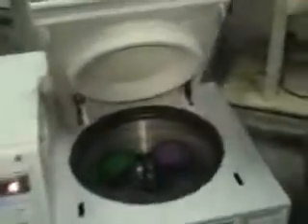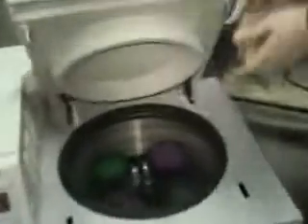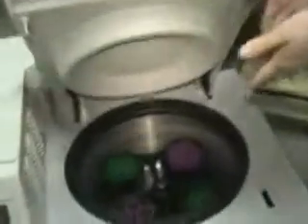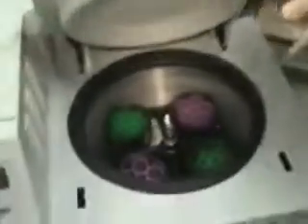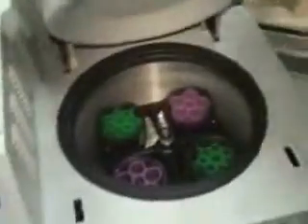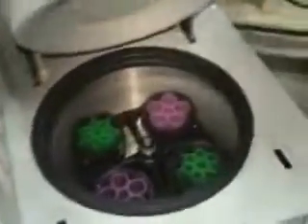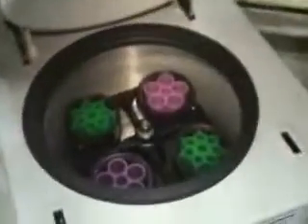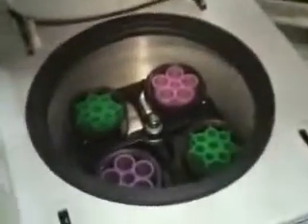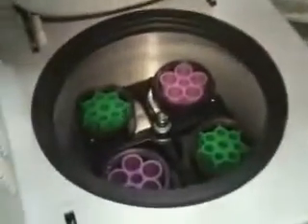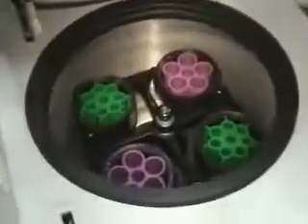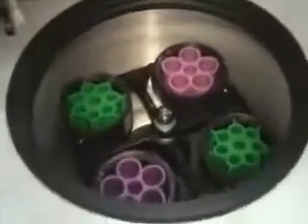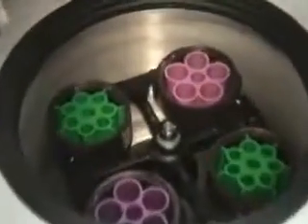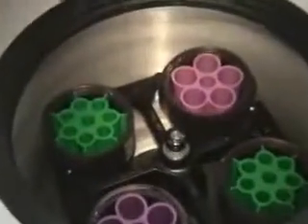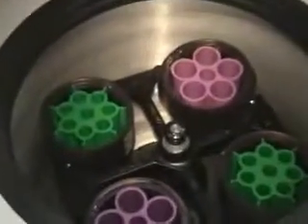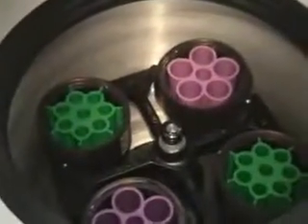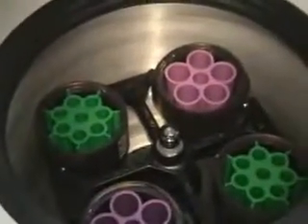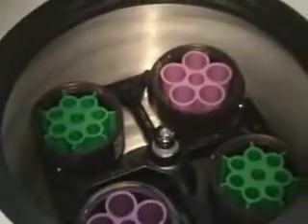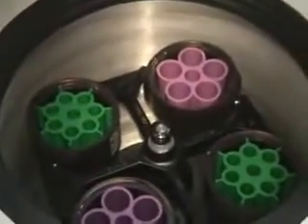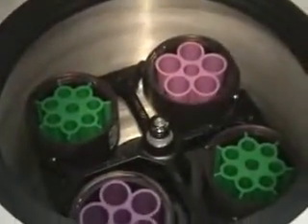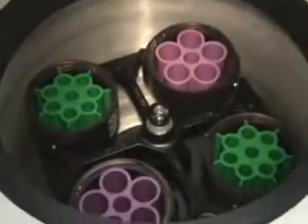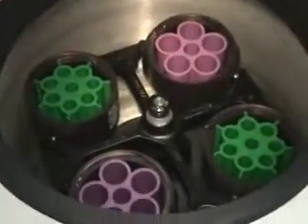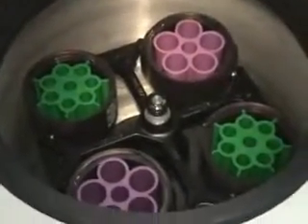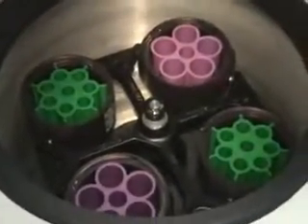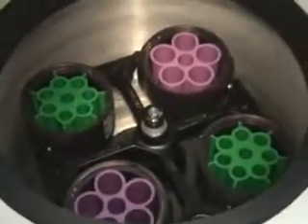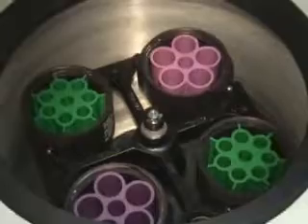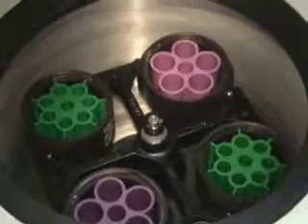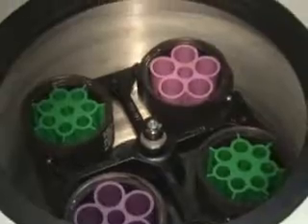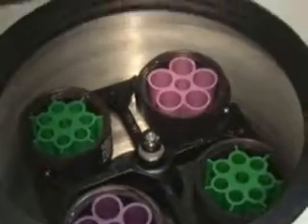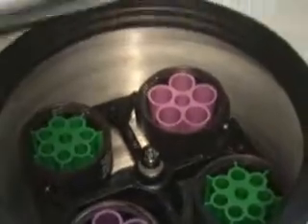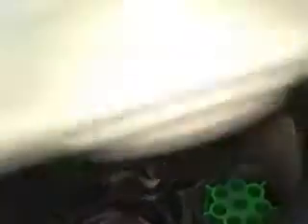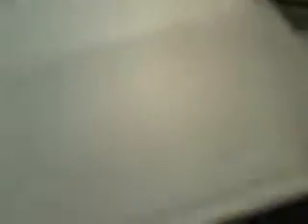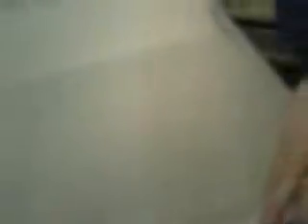You don't need a rotor, but this is the configuration that we're spinning this afternoon. I'm just going to close the lid.